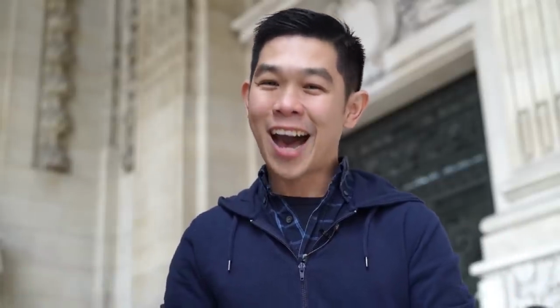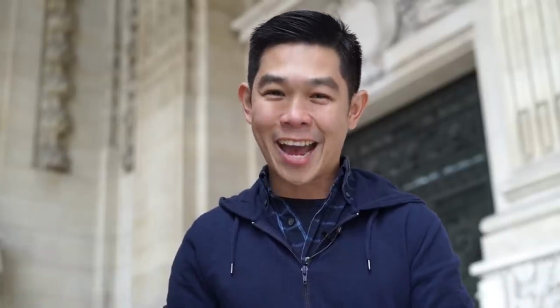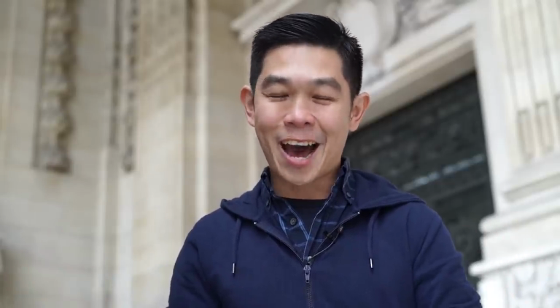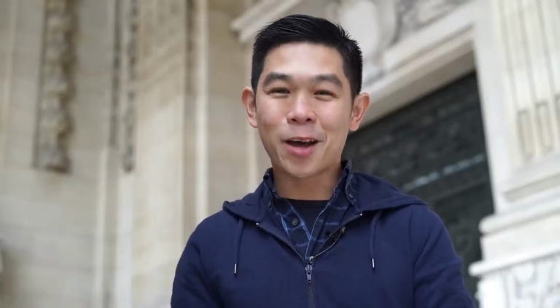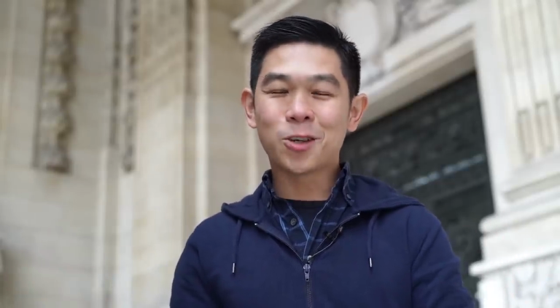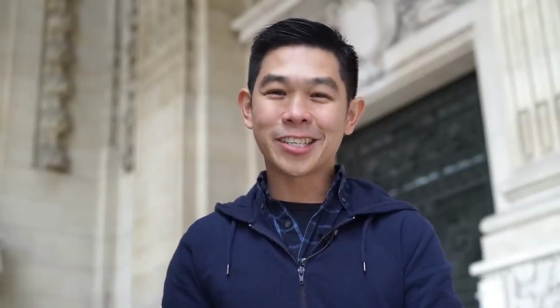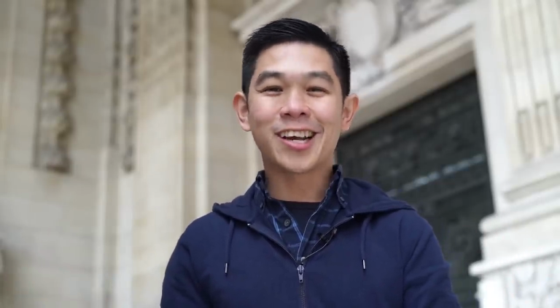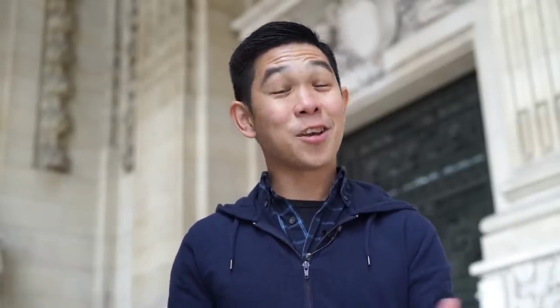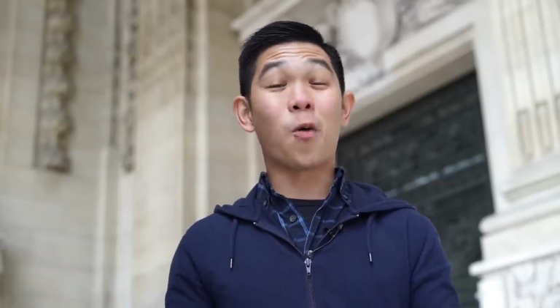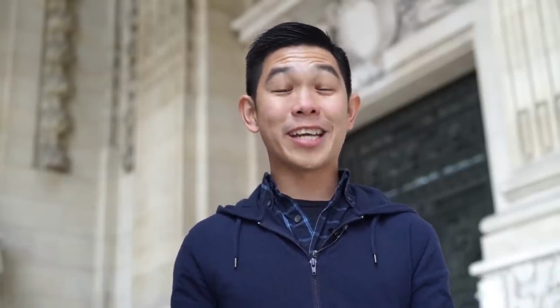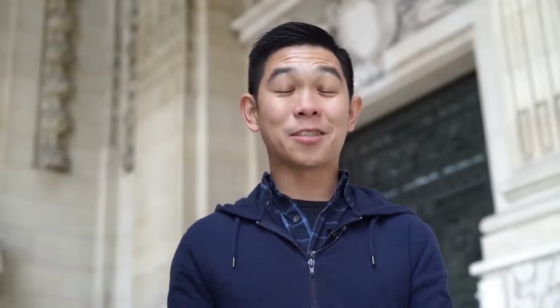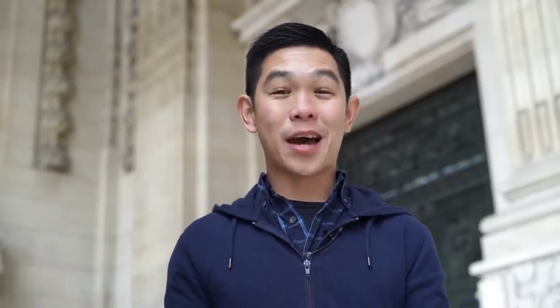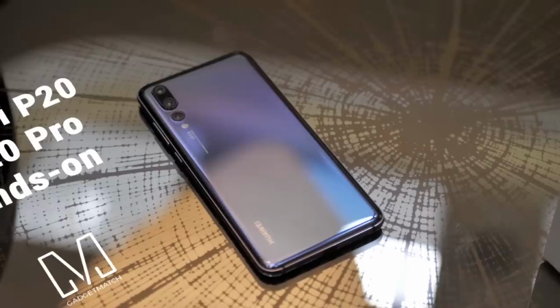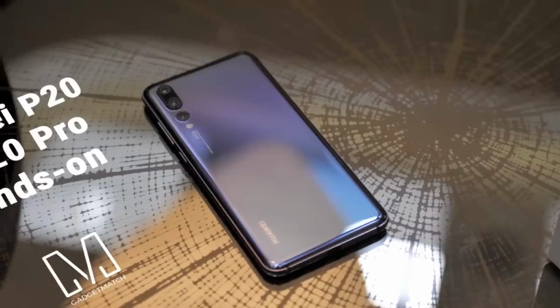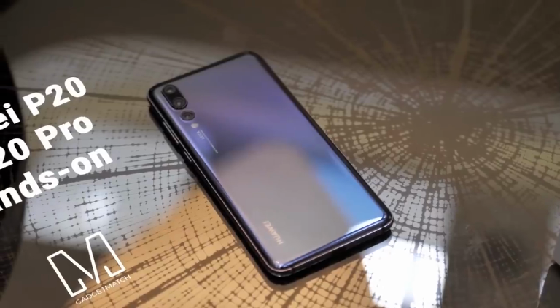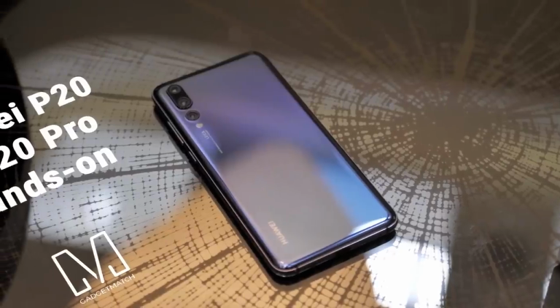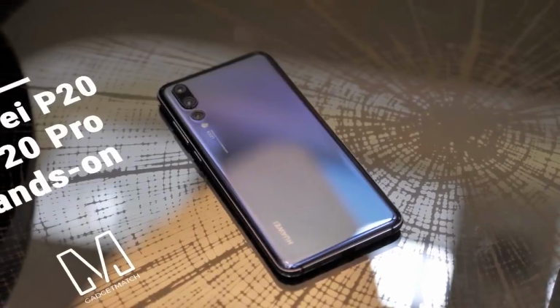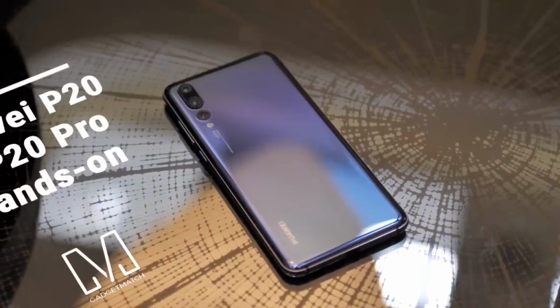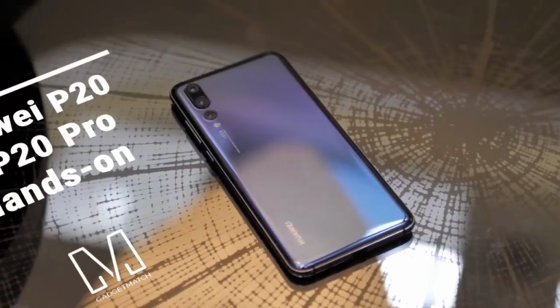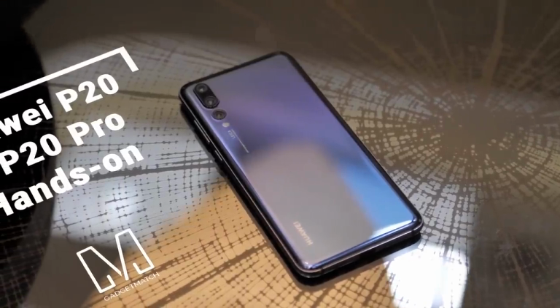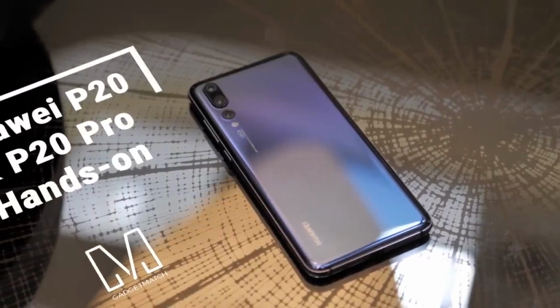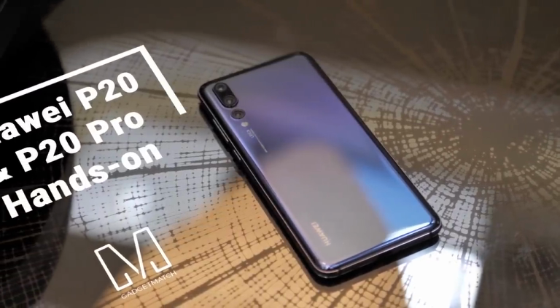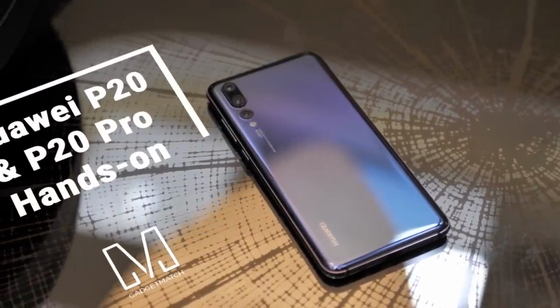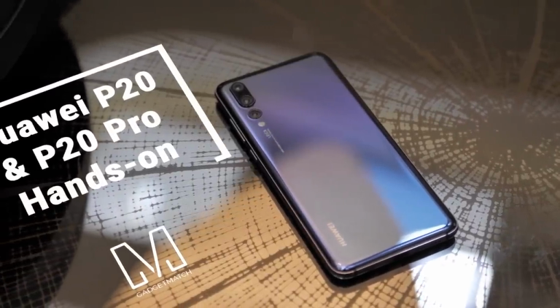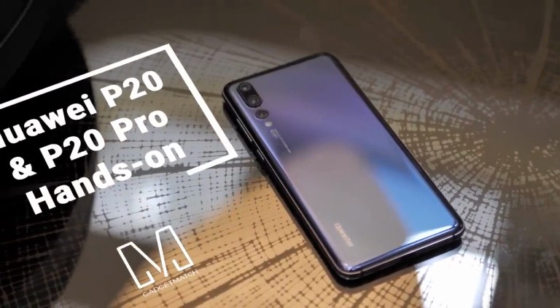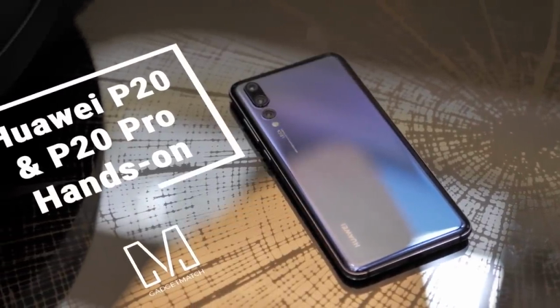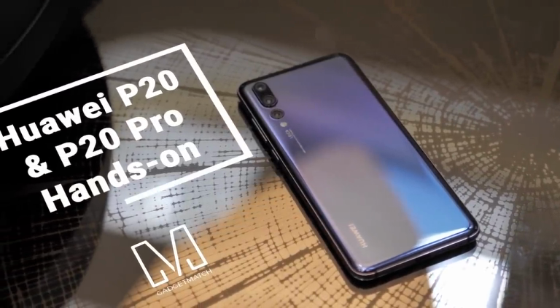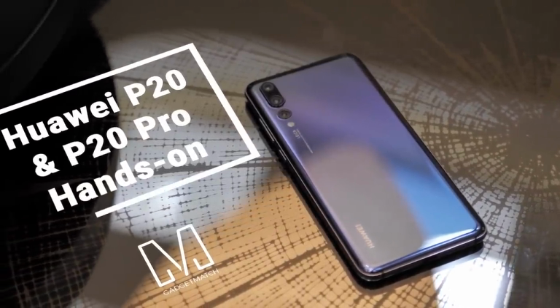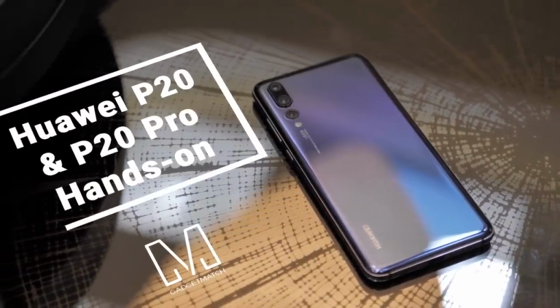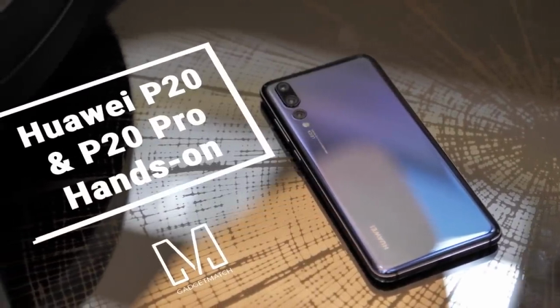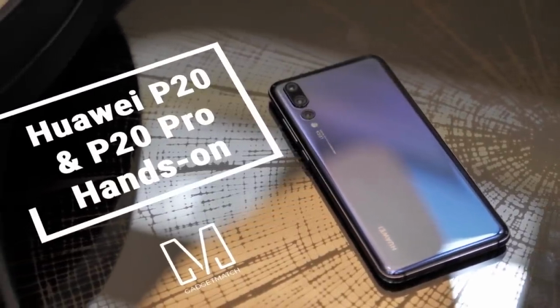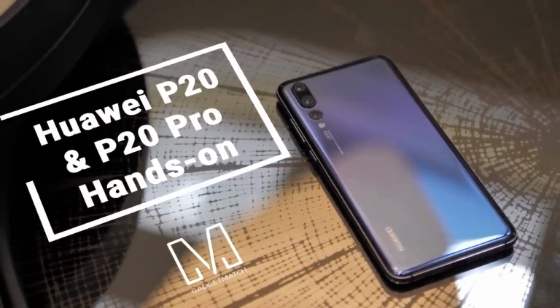Hi, I'm Michael Josh, and you're watching Gadget Match. This is our Huawei P20 and P20 Pro hands-on.